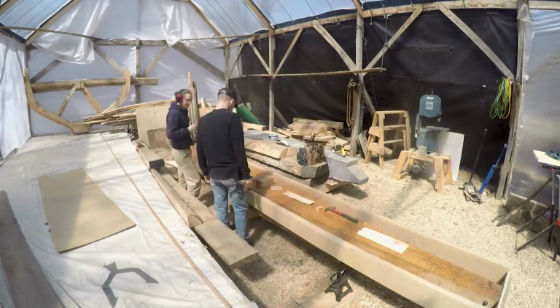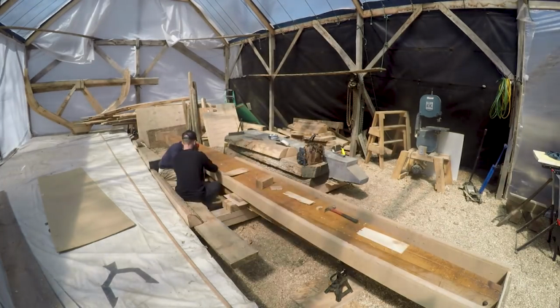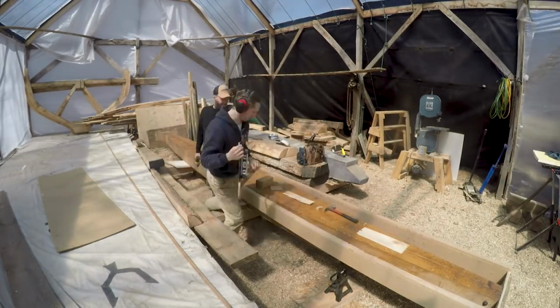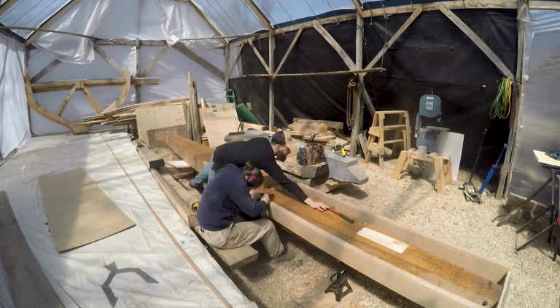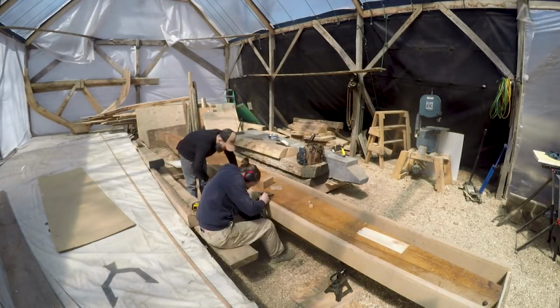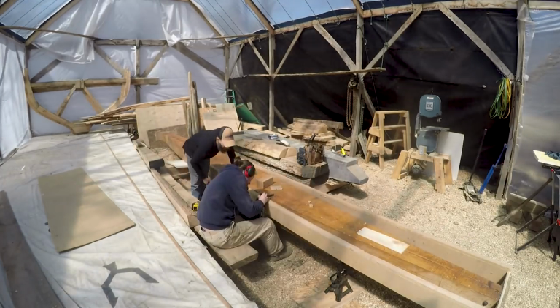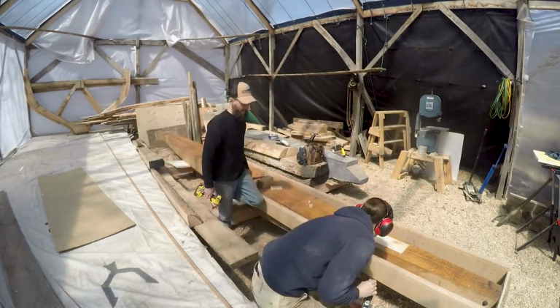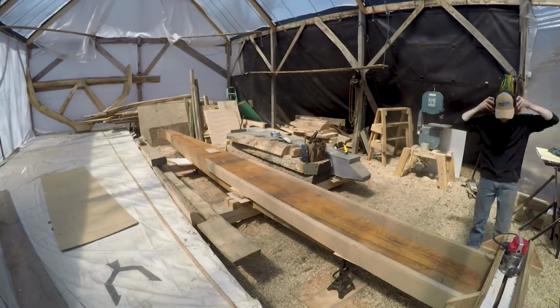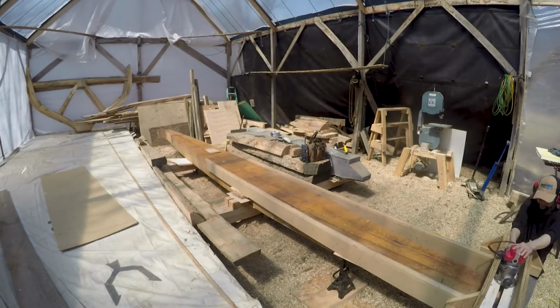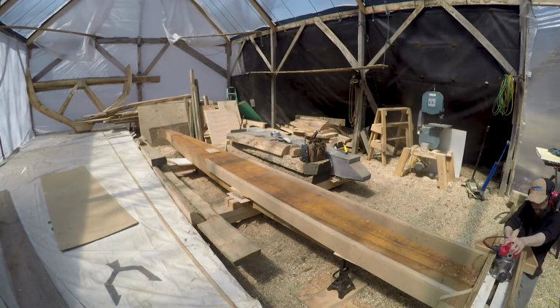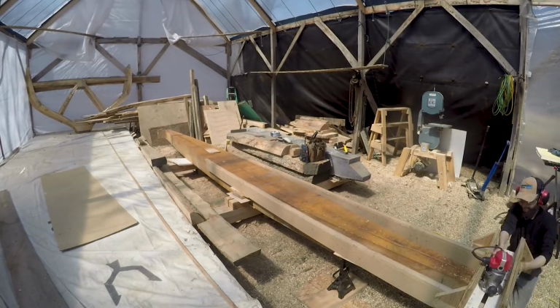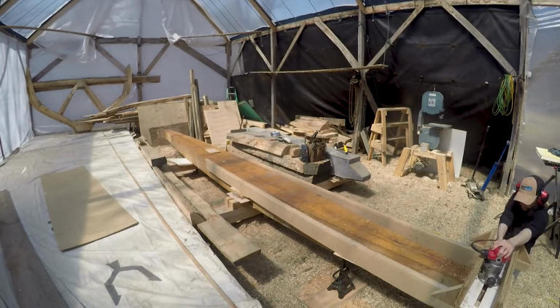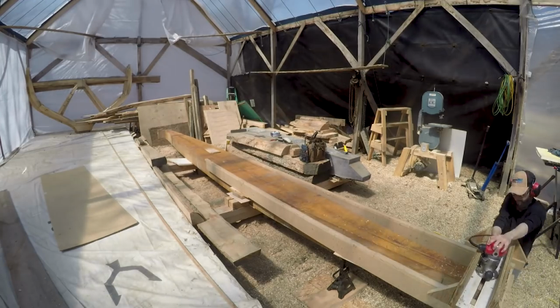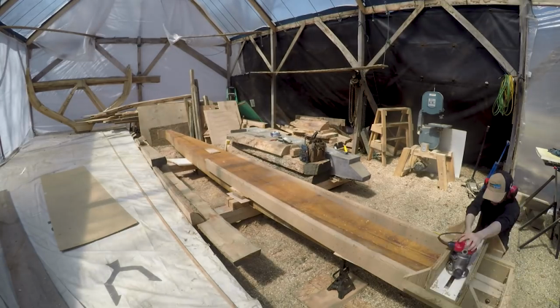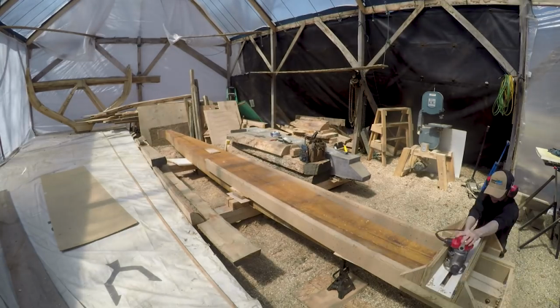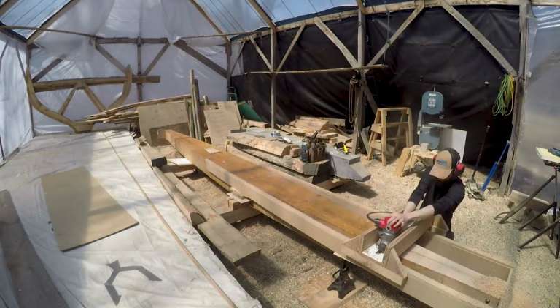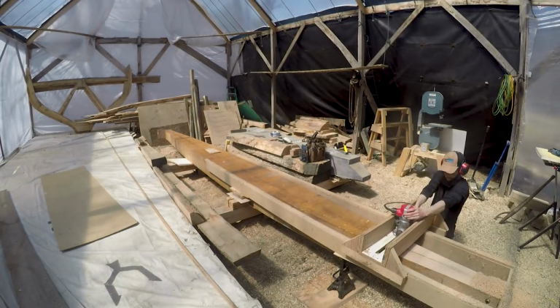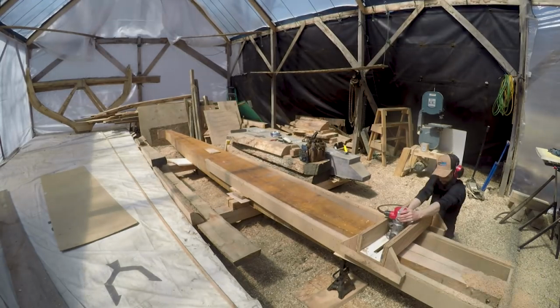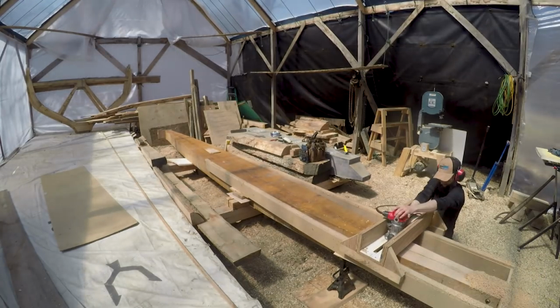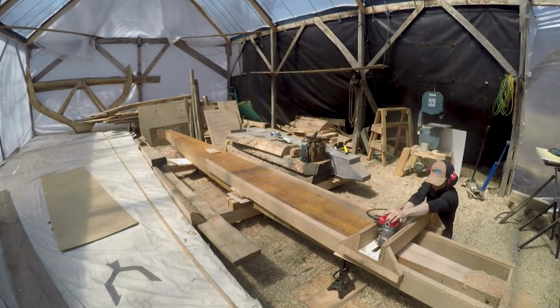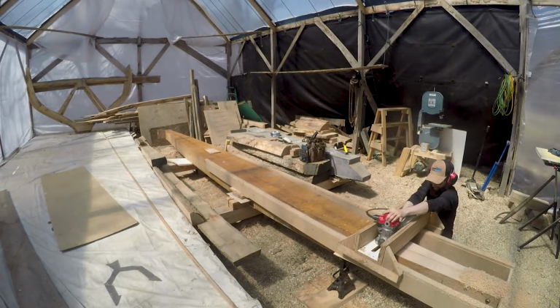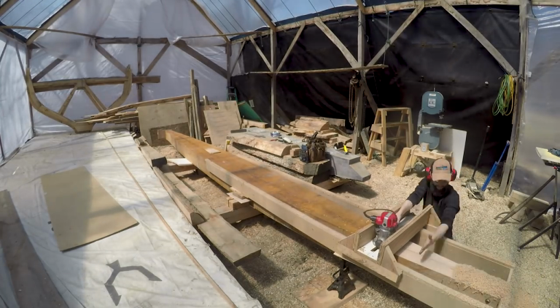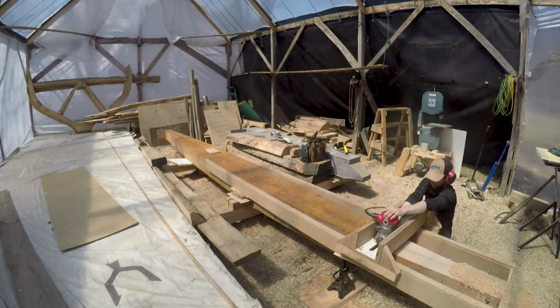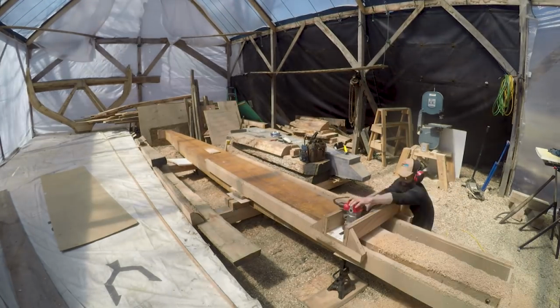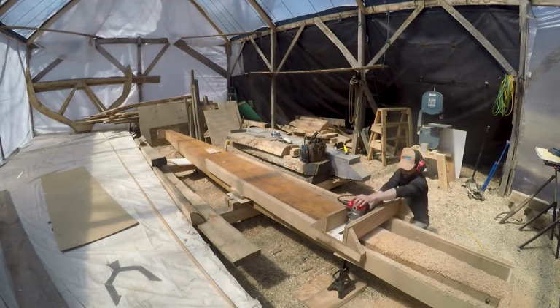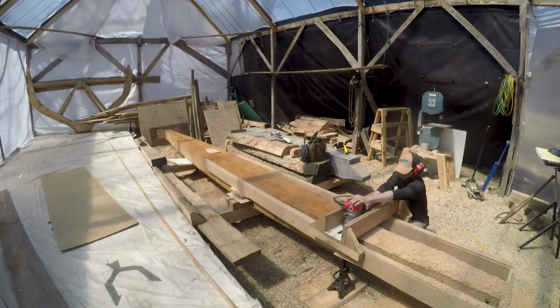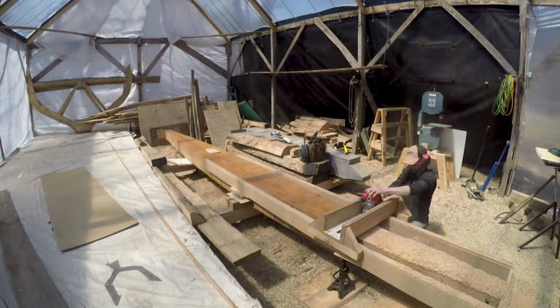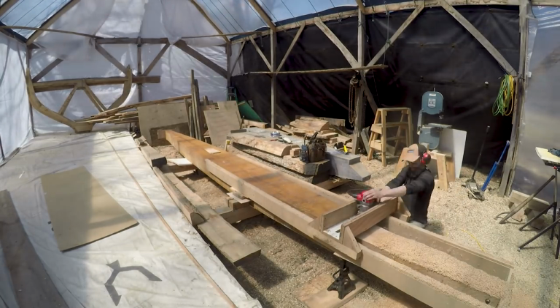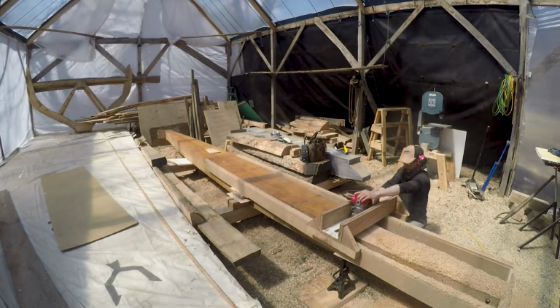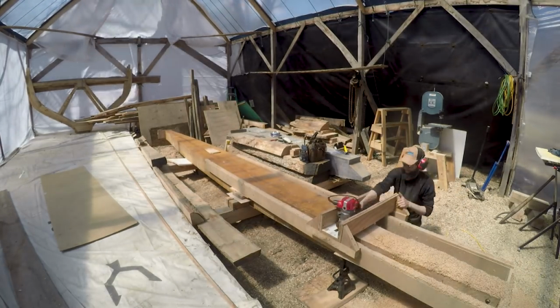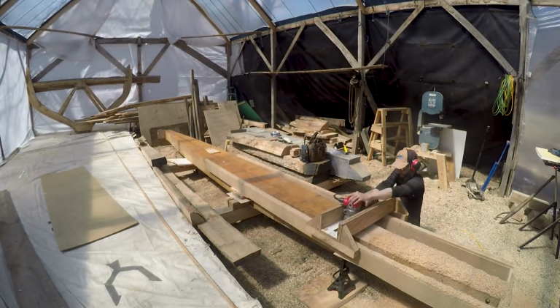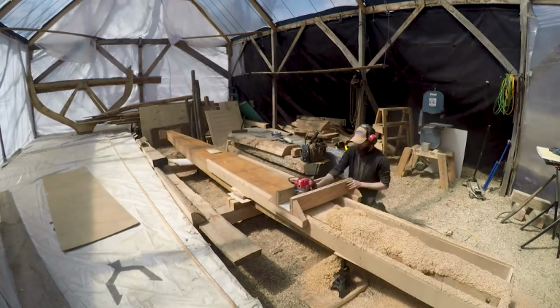We set the rails up with our jig and worked the router back and forth until the keel was at its final thickness.